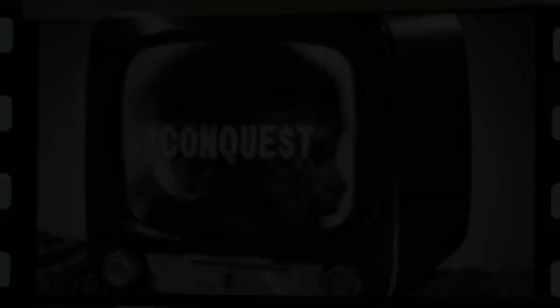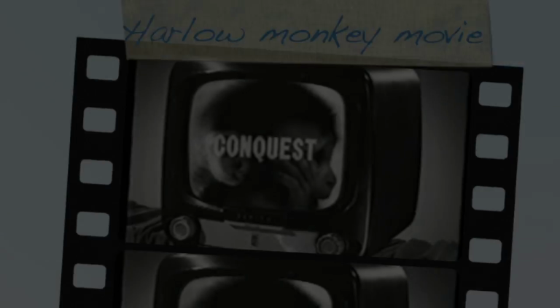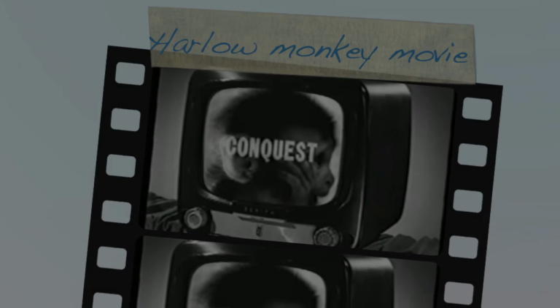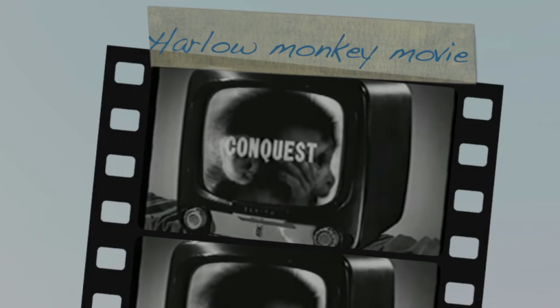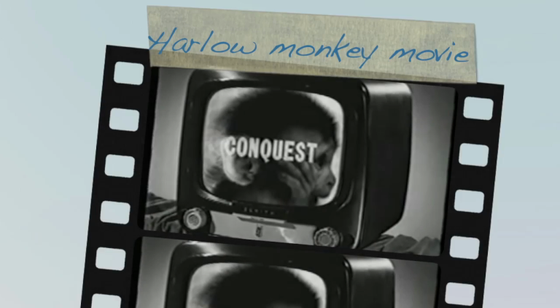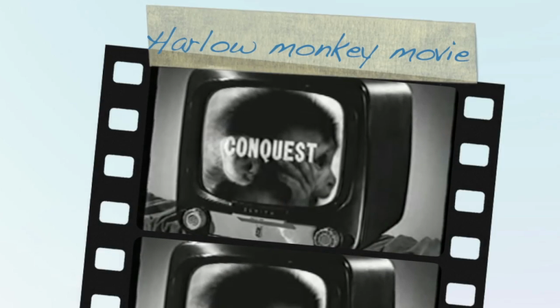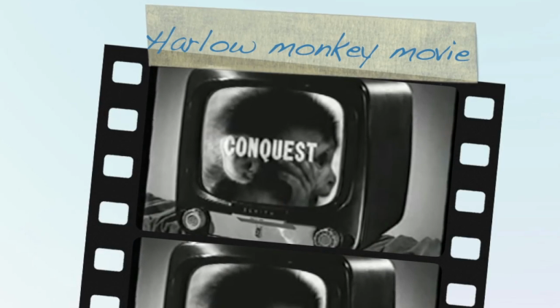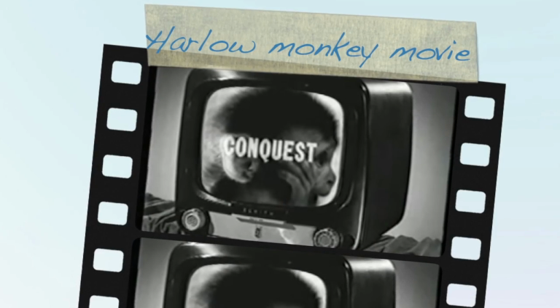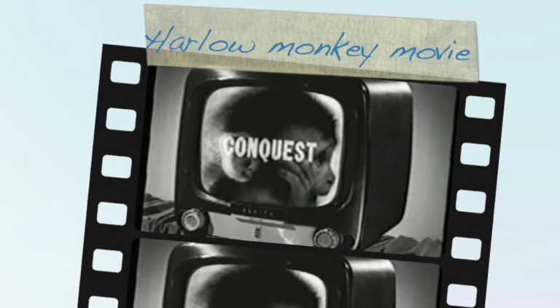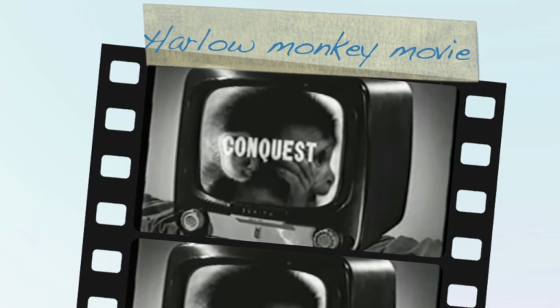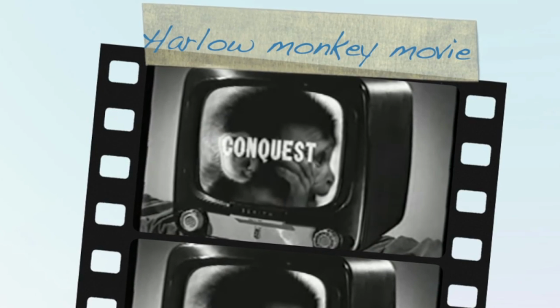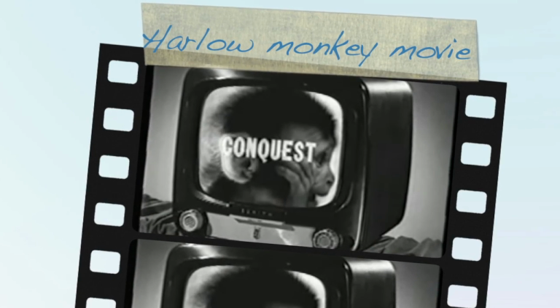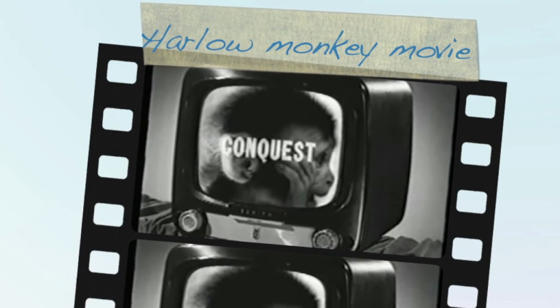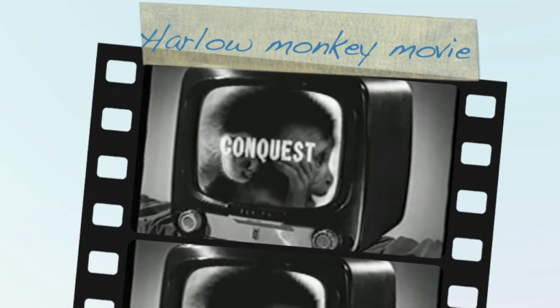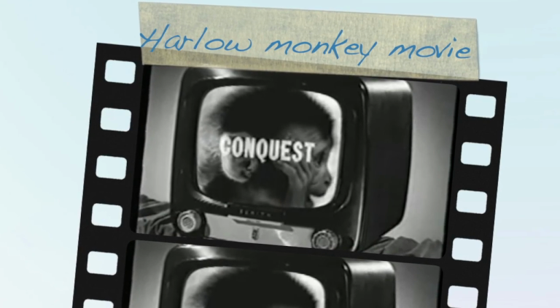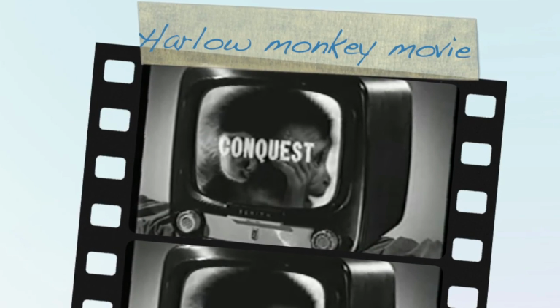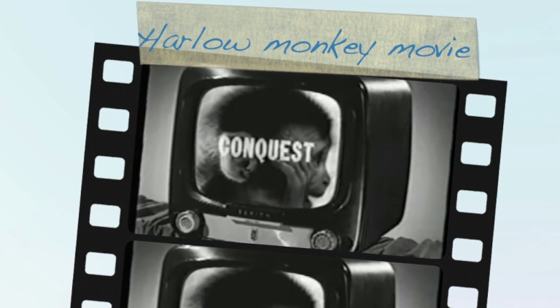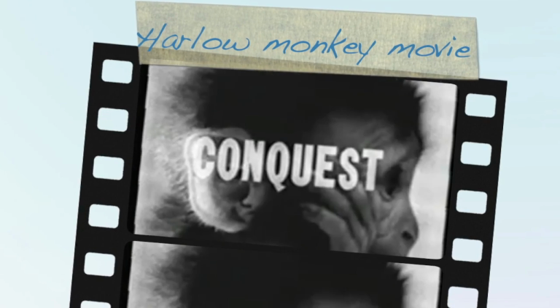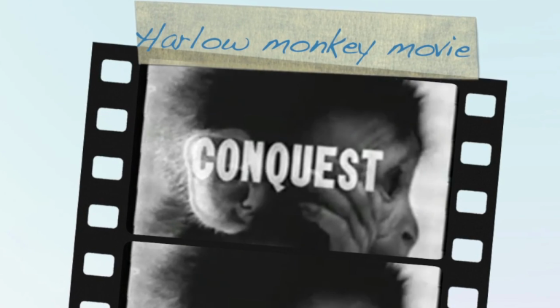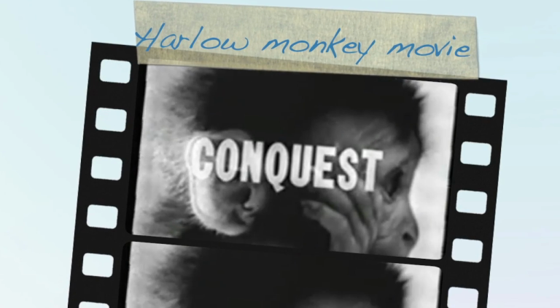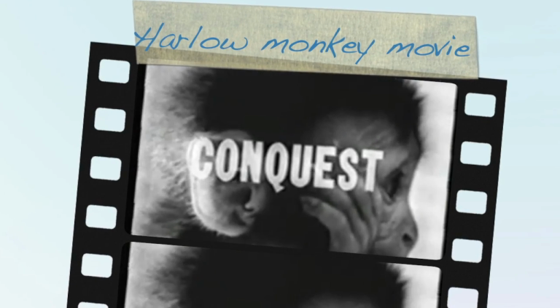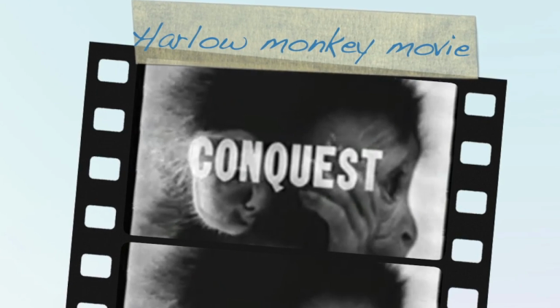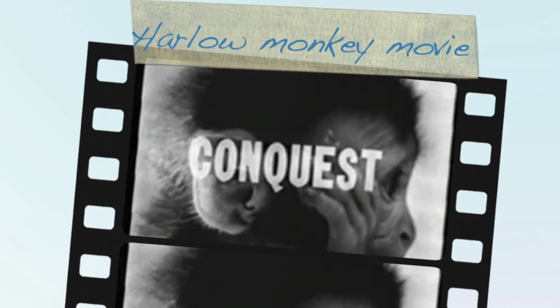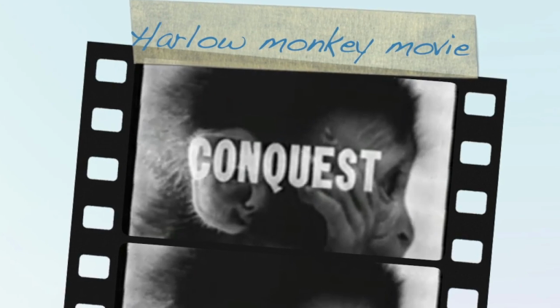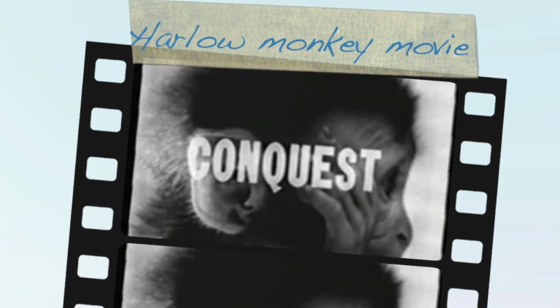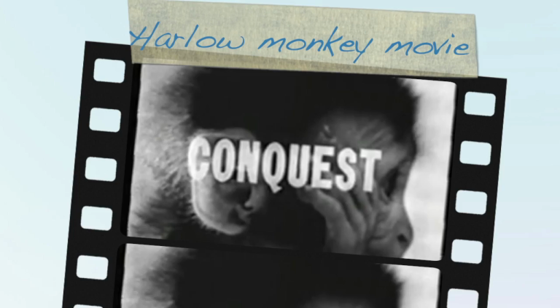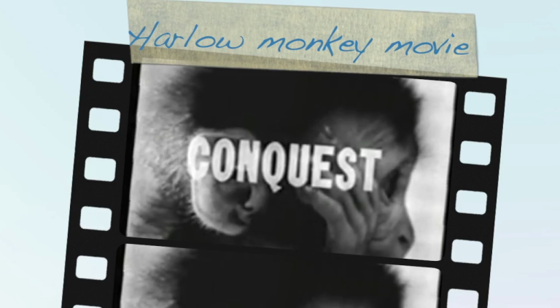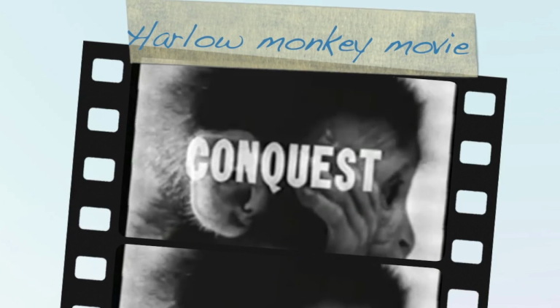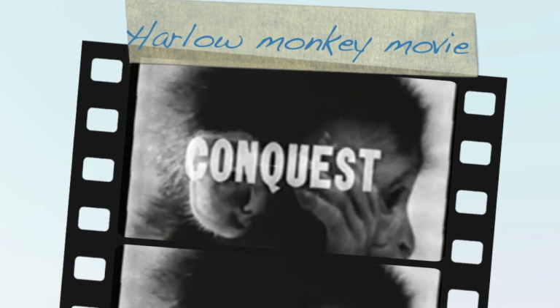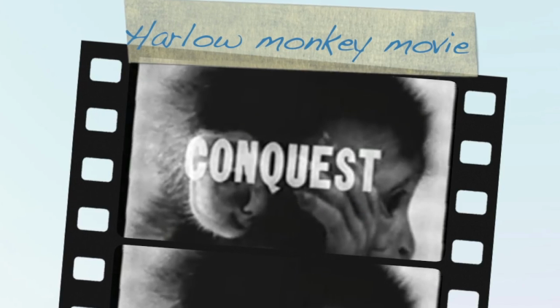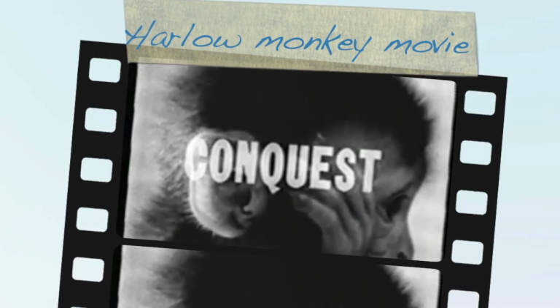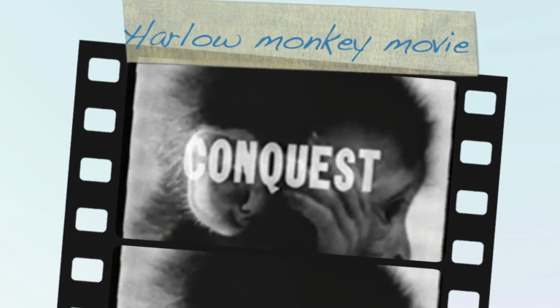The search for new knowledge about our universe, our world, and ourselves.